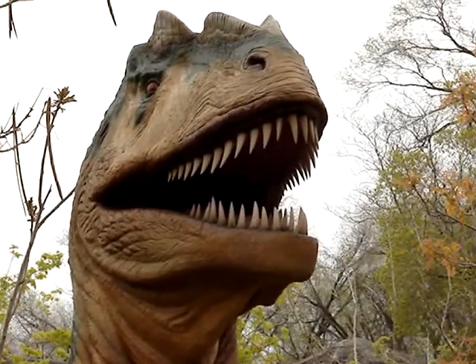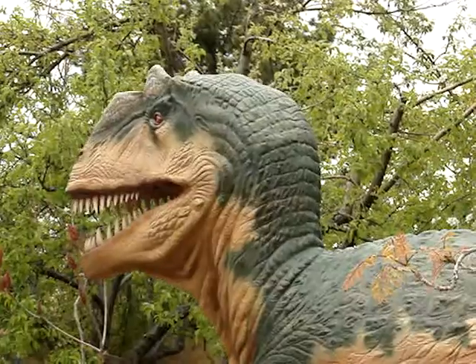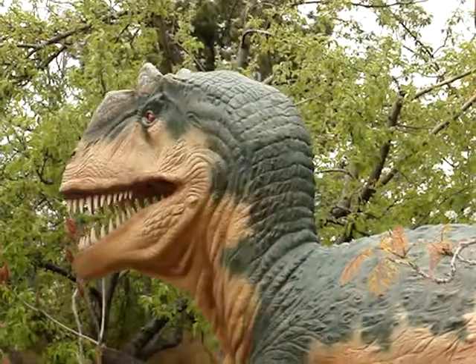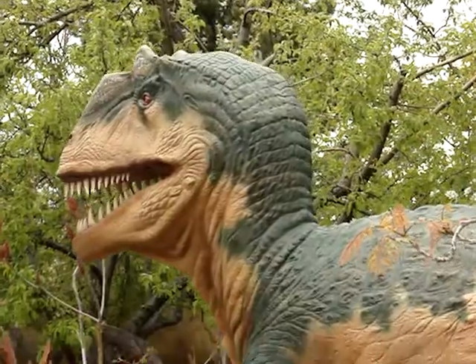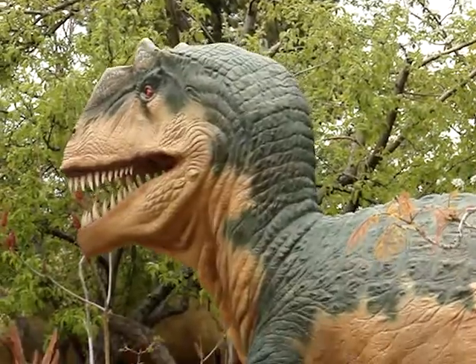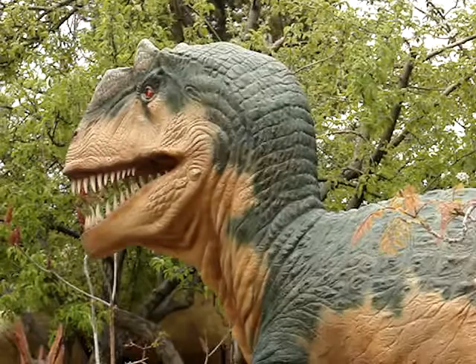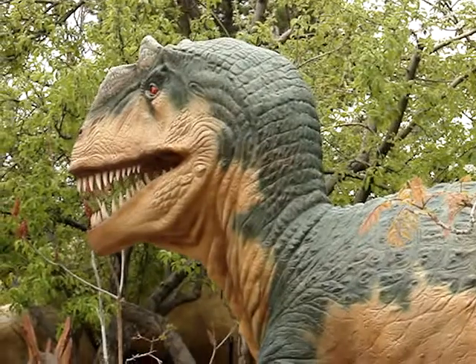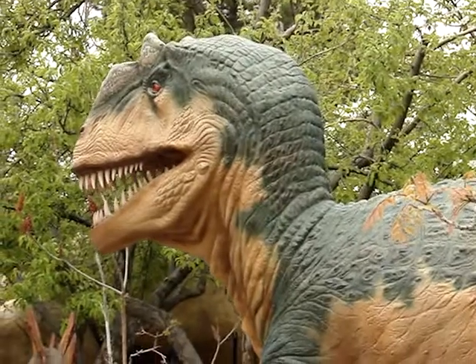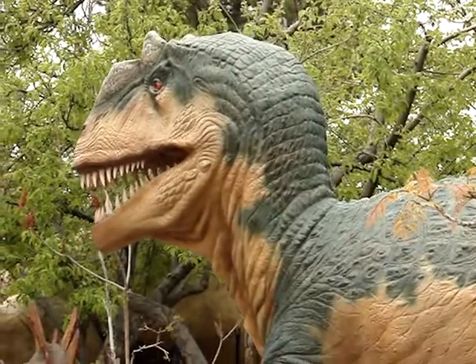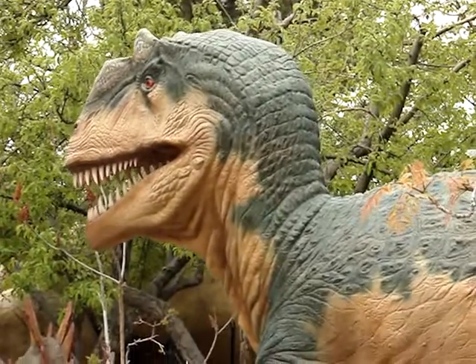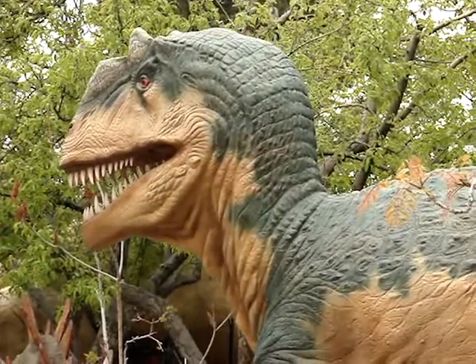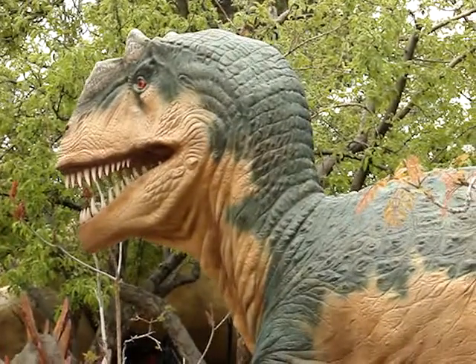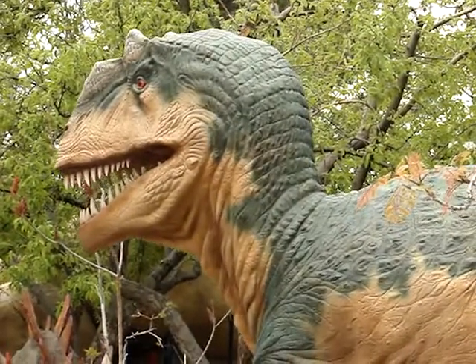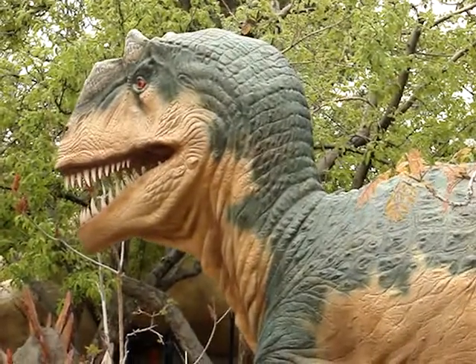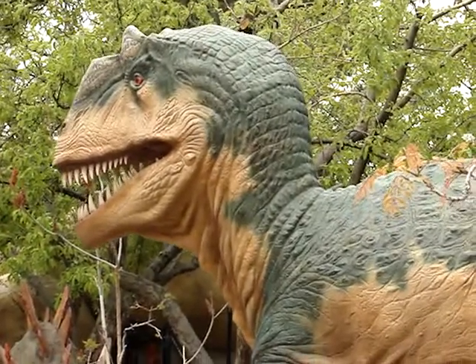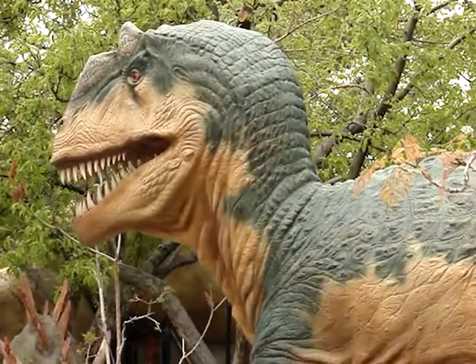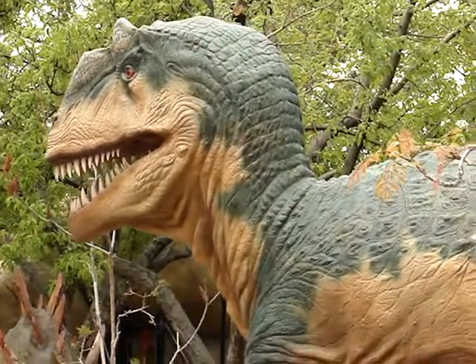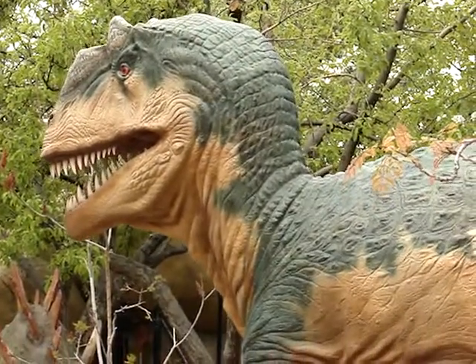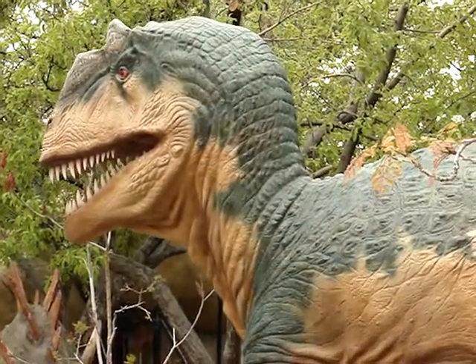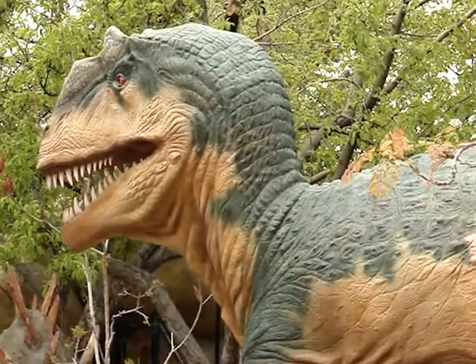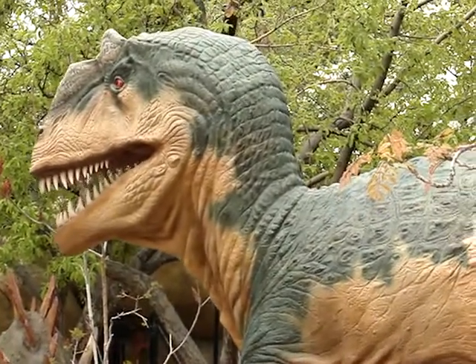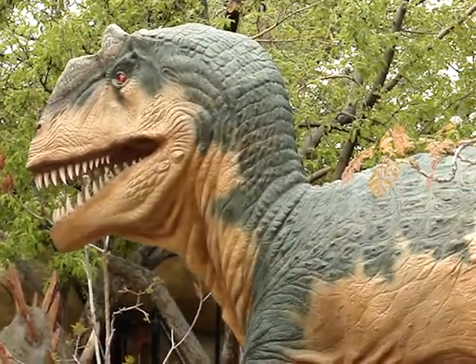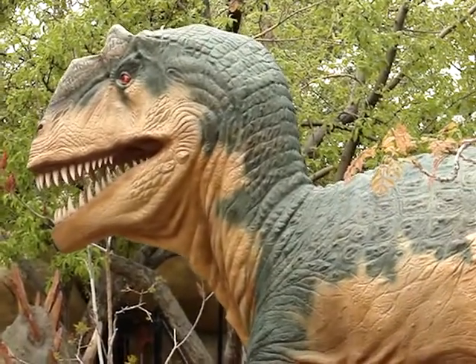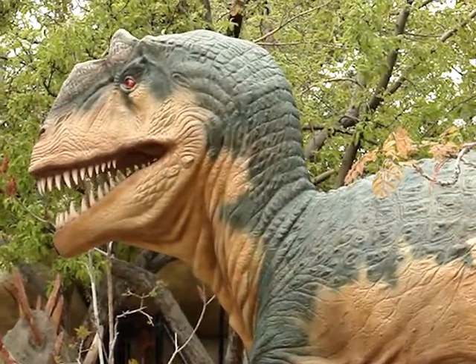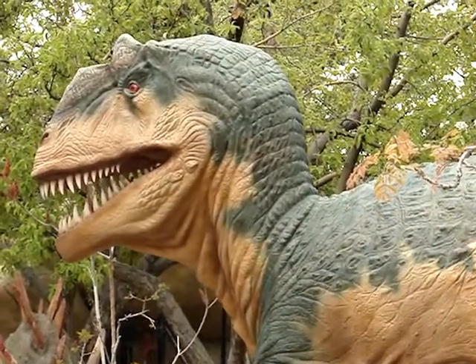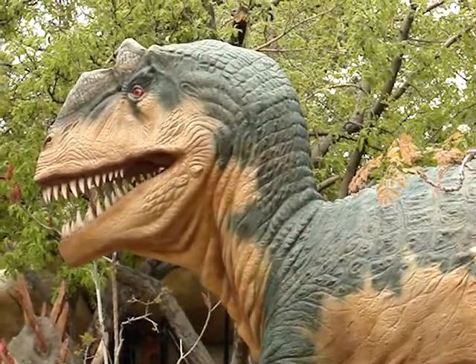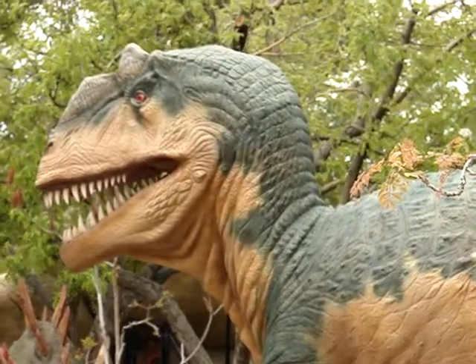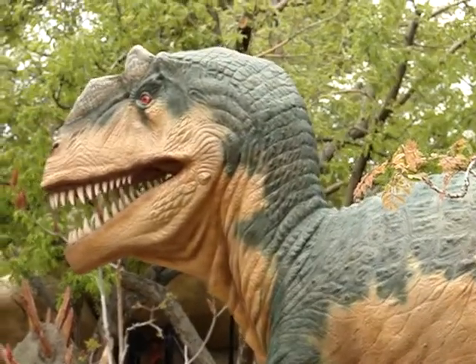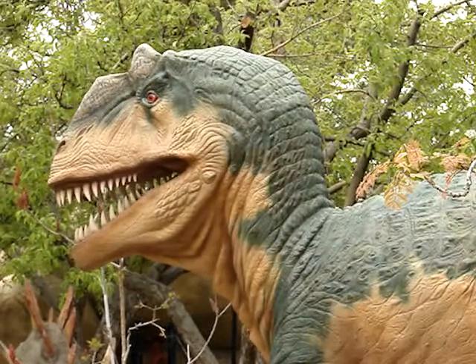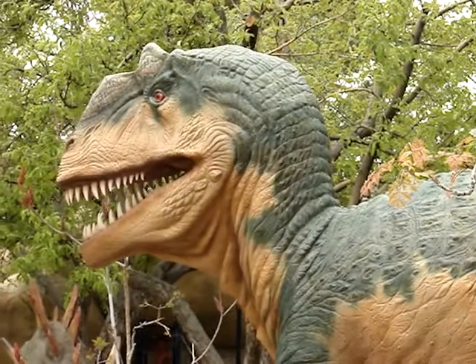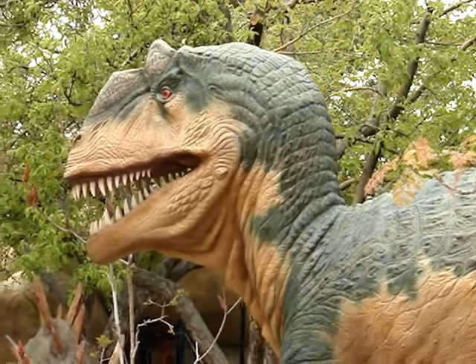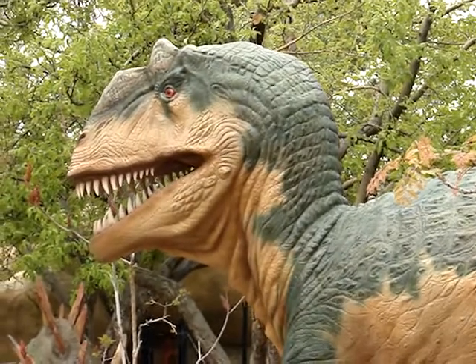Here we have an Allosaurus, which is an animated Allosaurus.